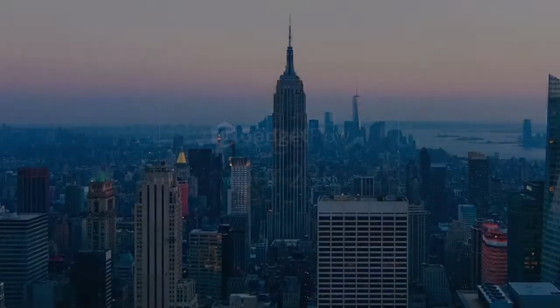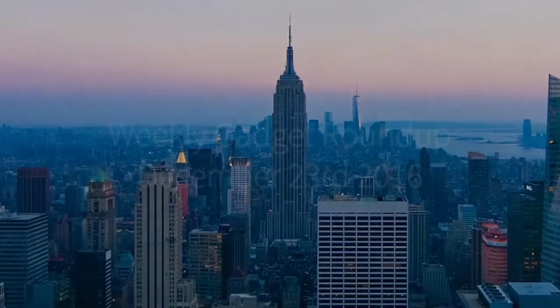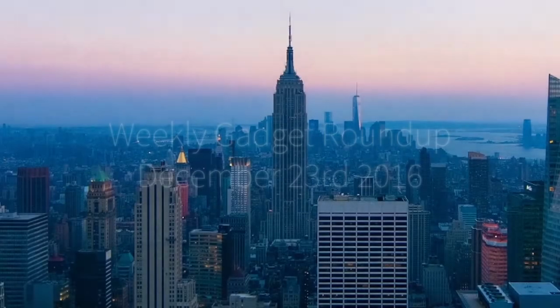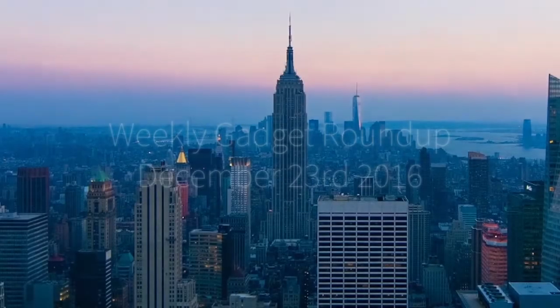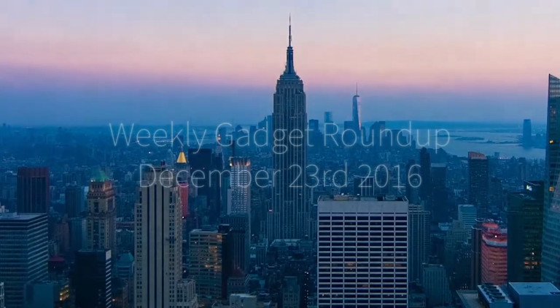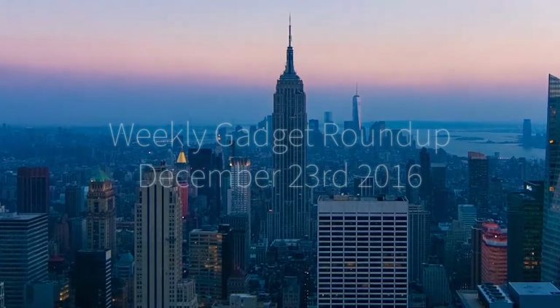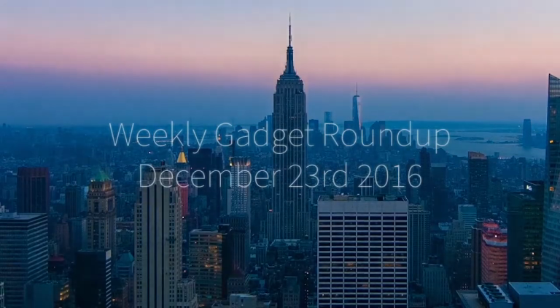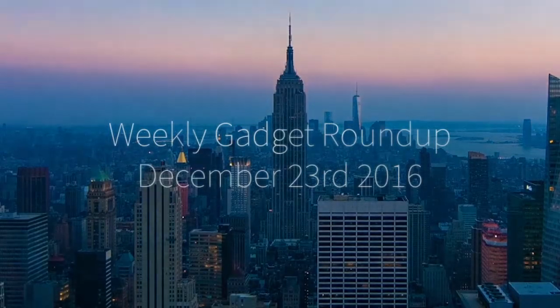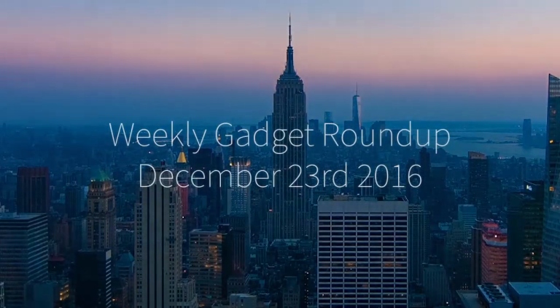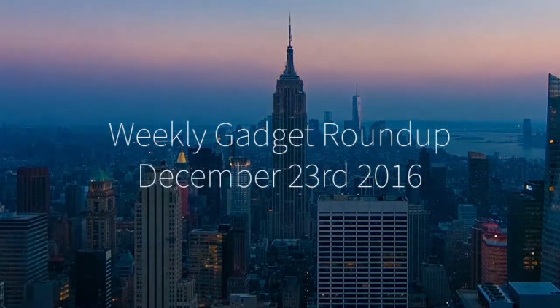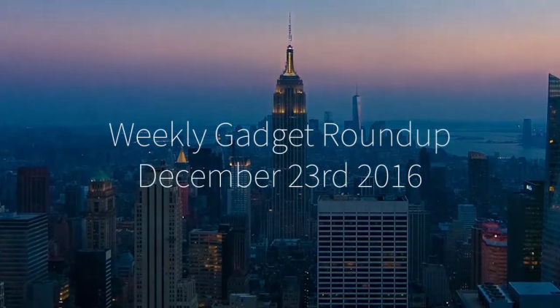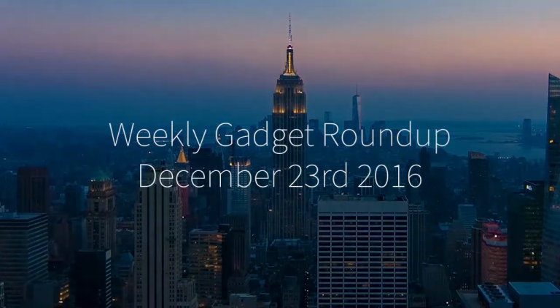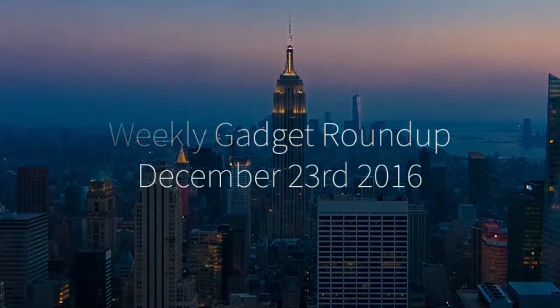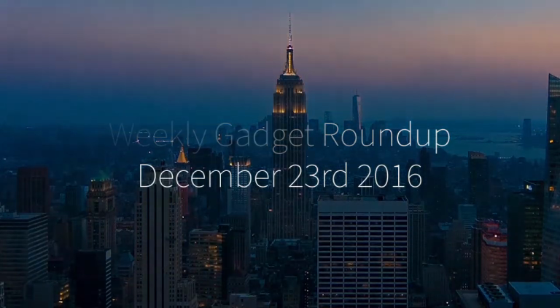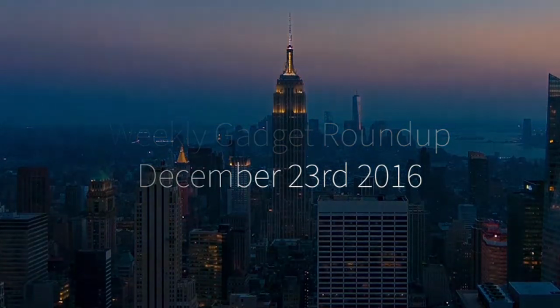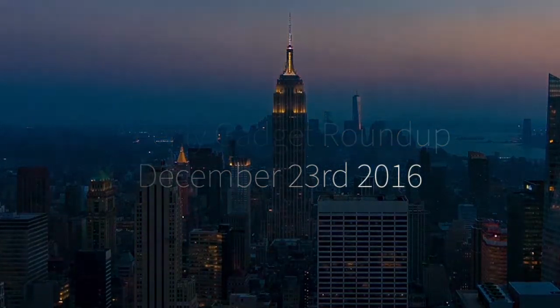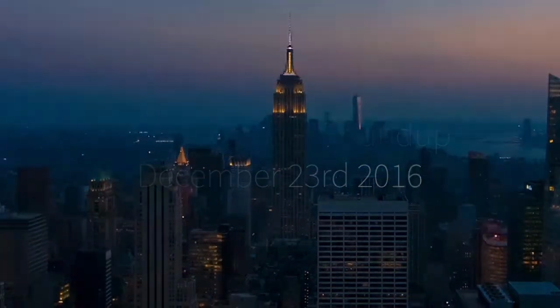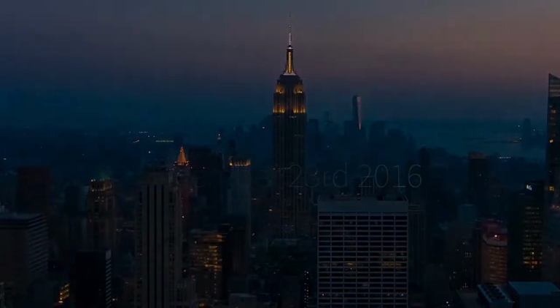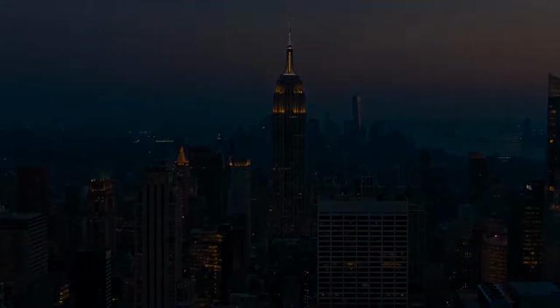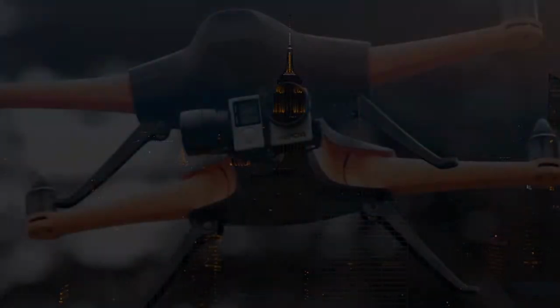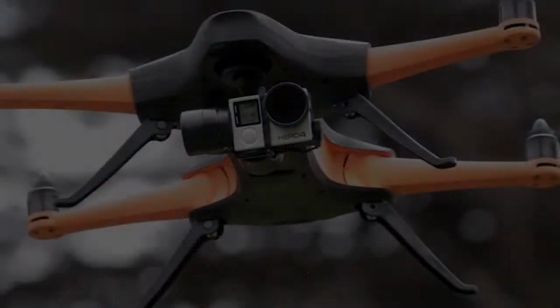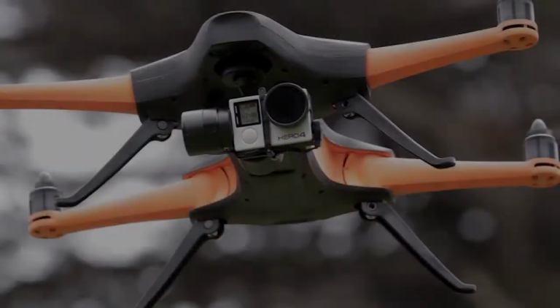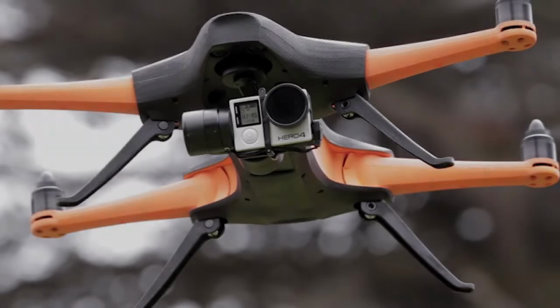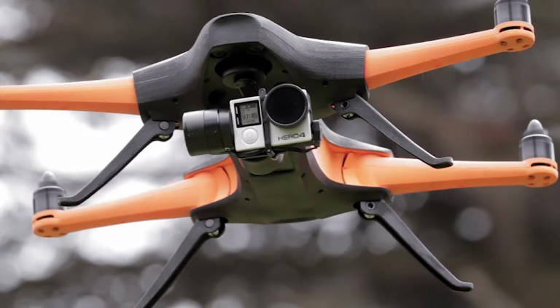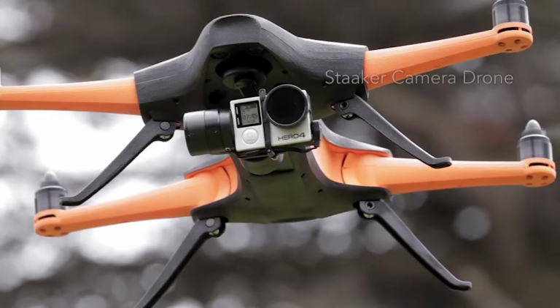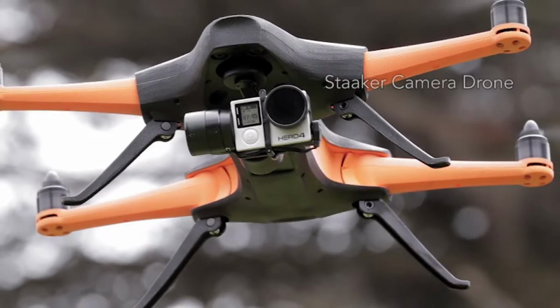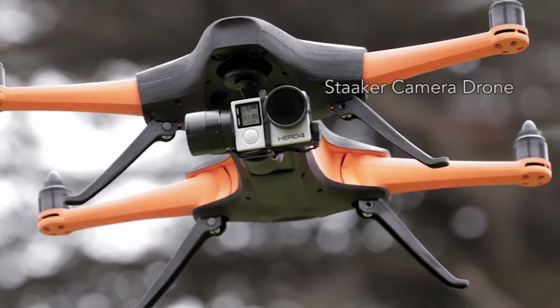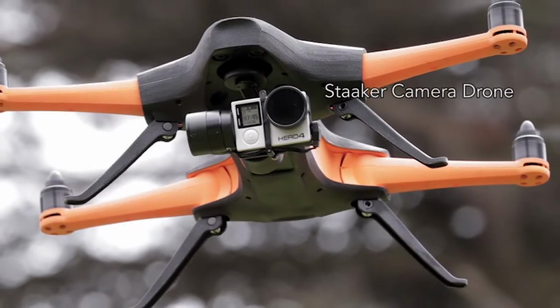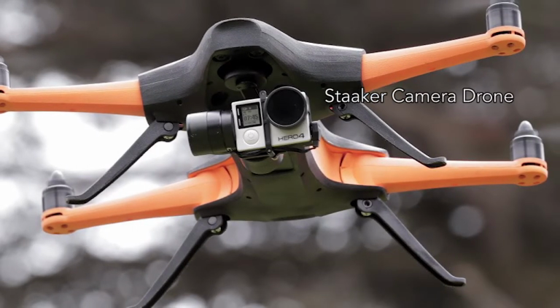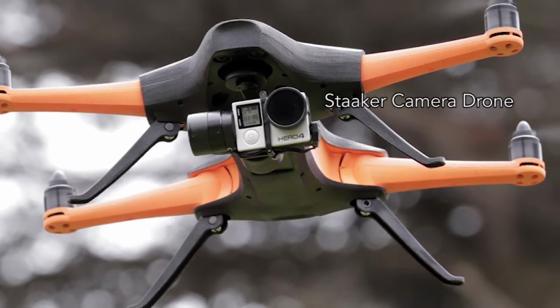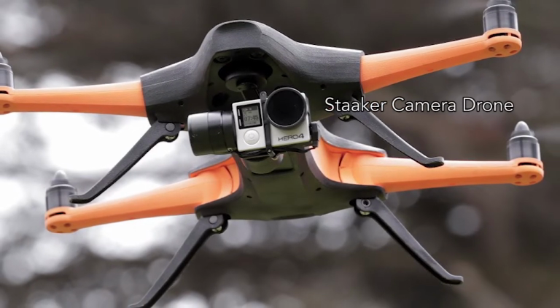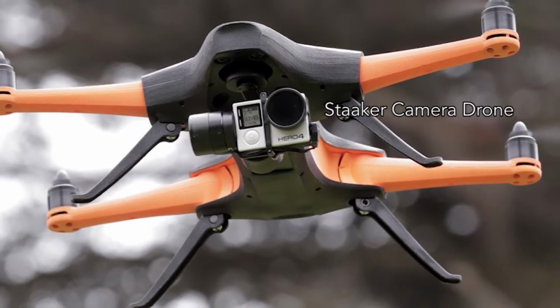Hi there, this is Wes with the Gadget Flow, and welcome to our Gadget Roundup for the week of December 23rd, 2016.